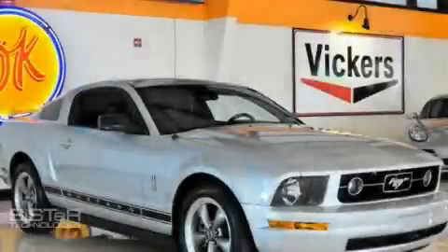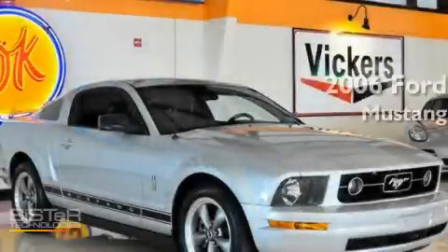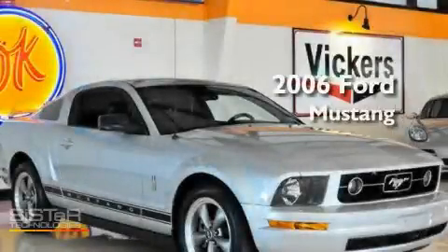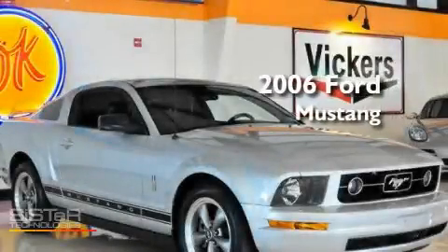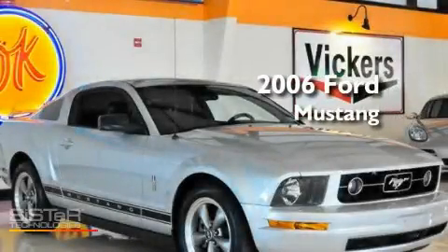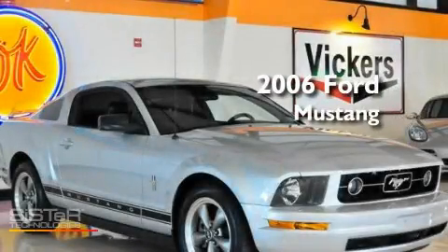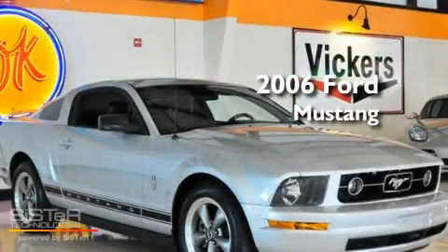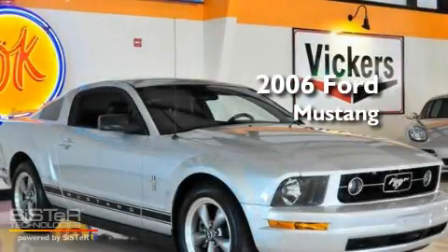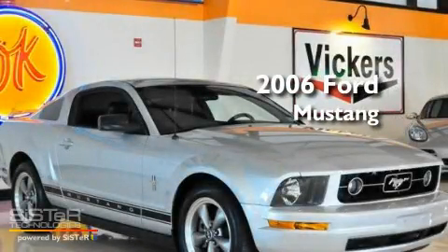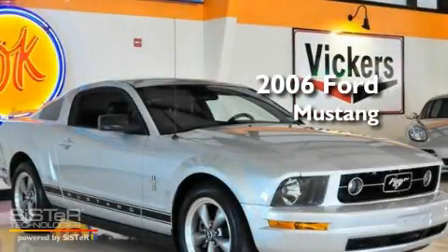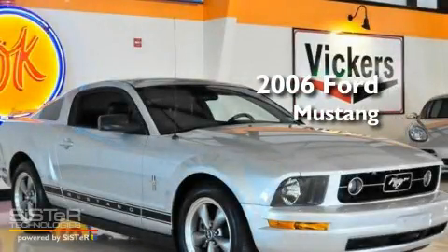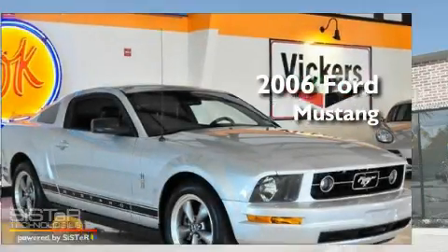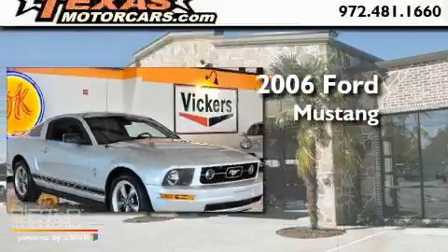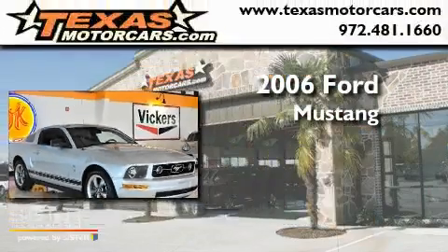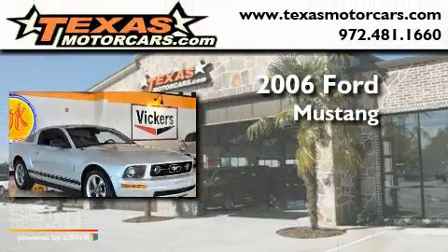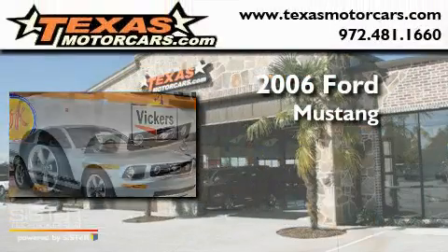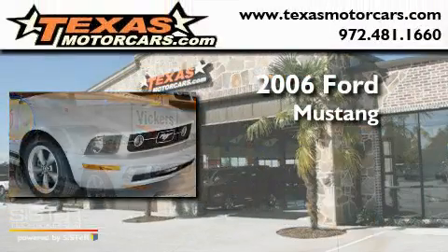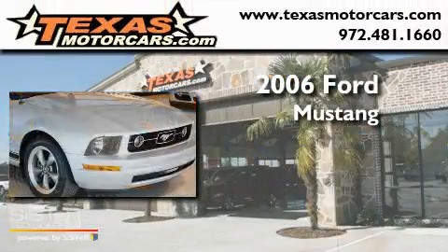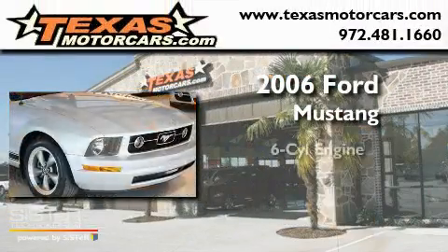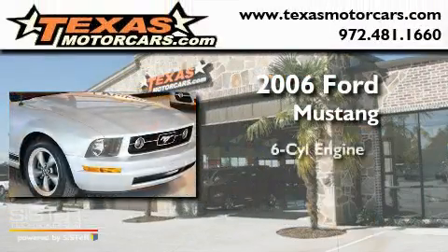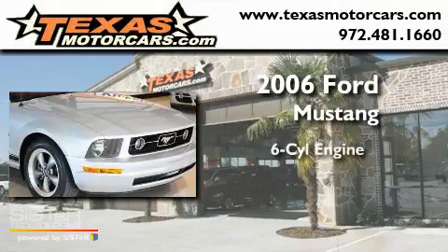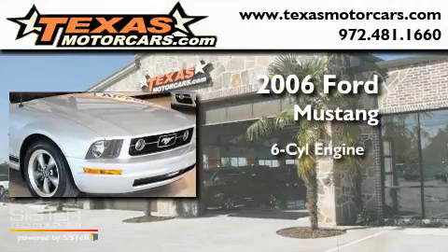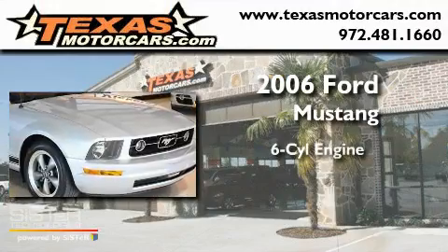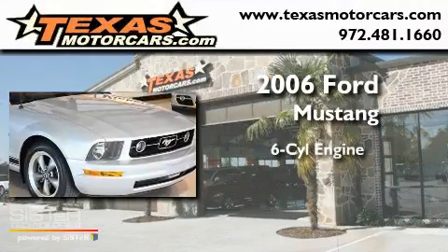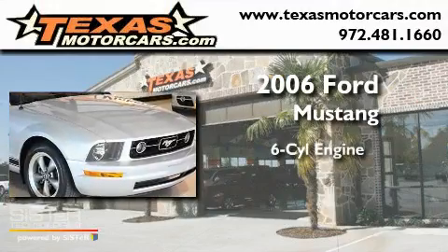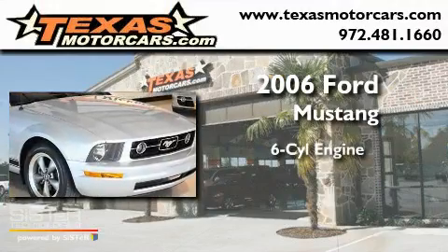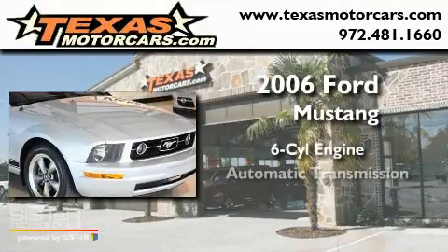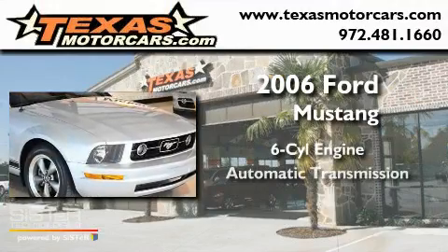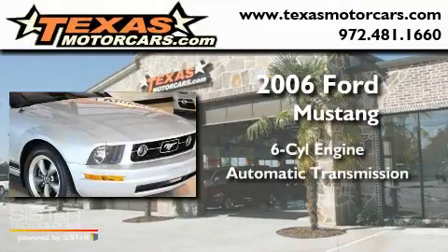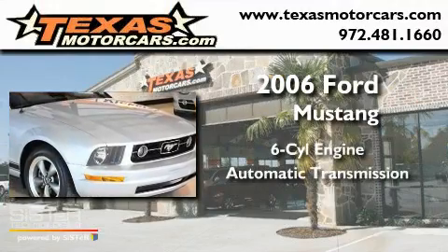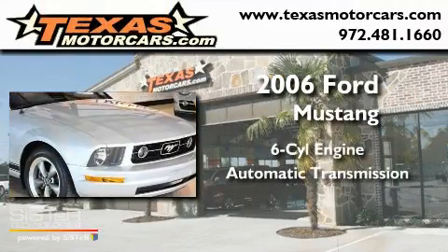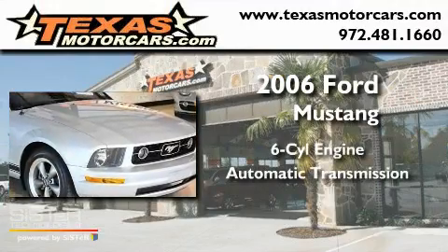This is a 2006 Ford Mustang. It has a six-cylinder engine and an automatic transmission.